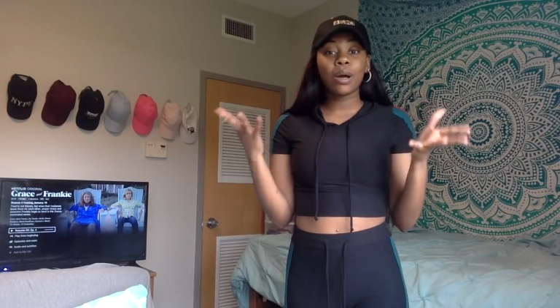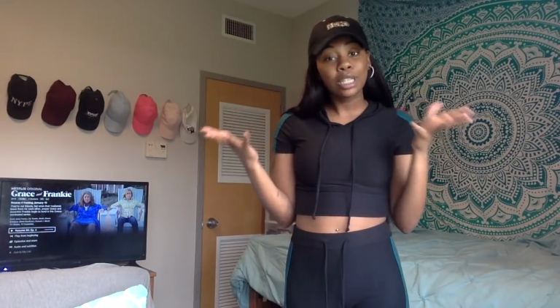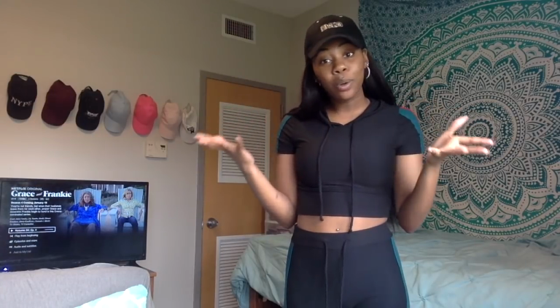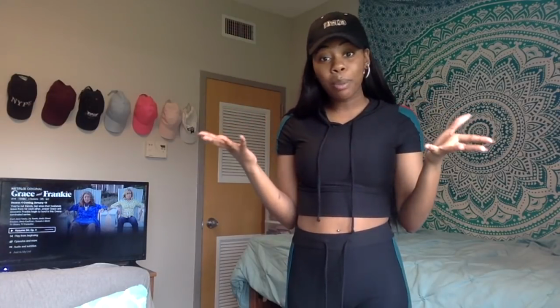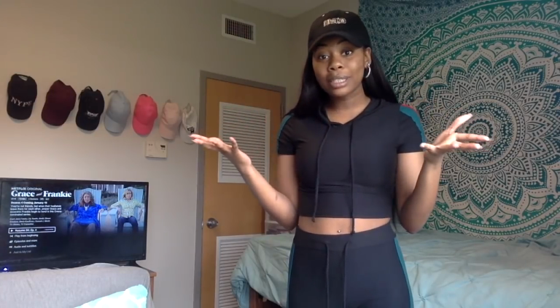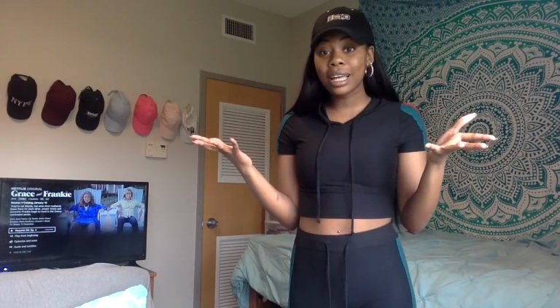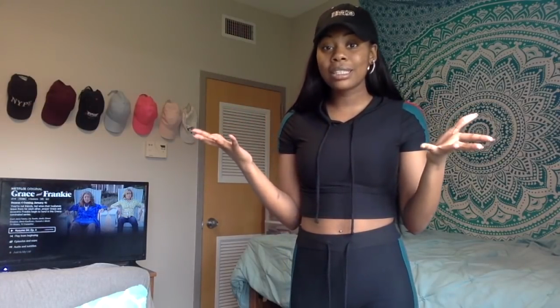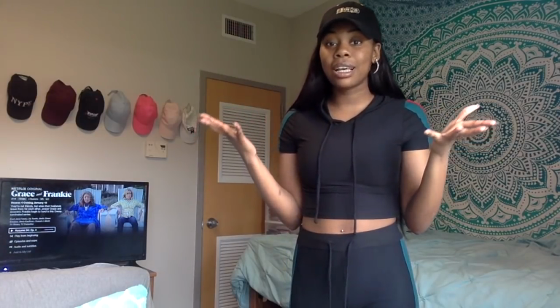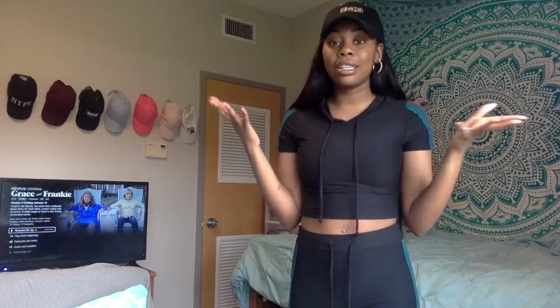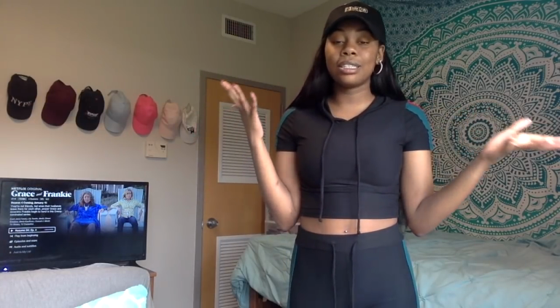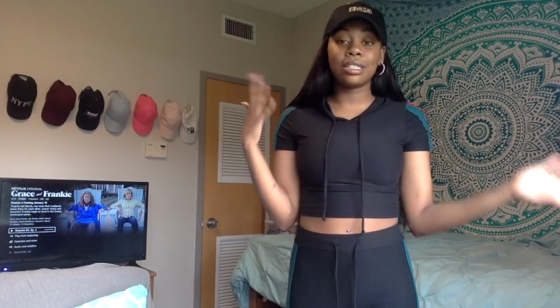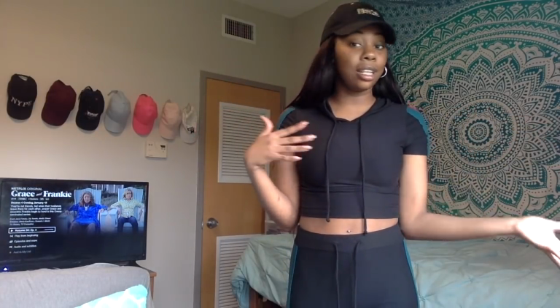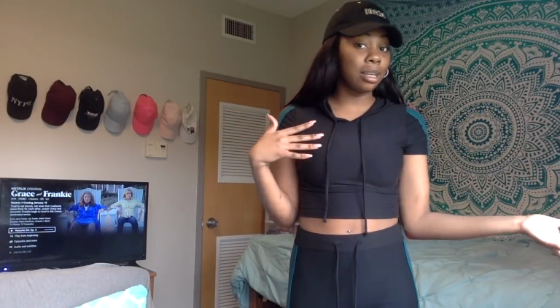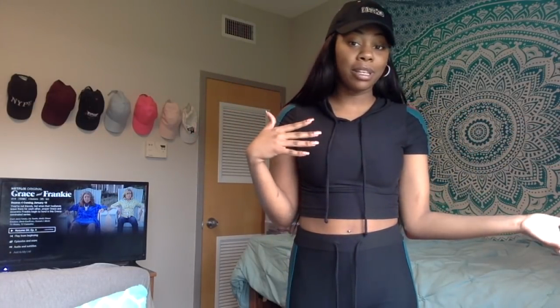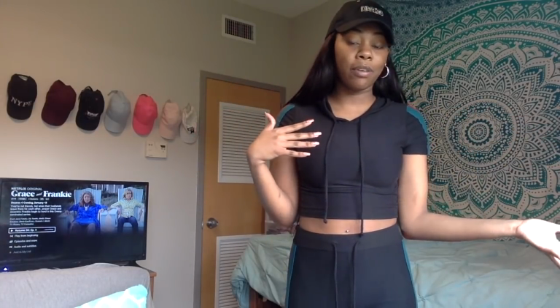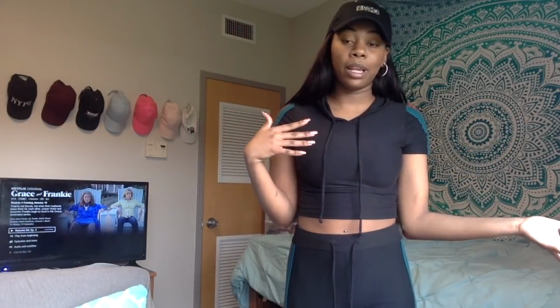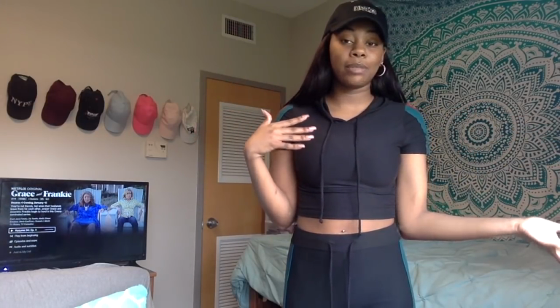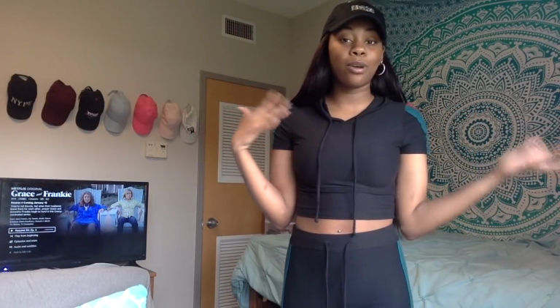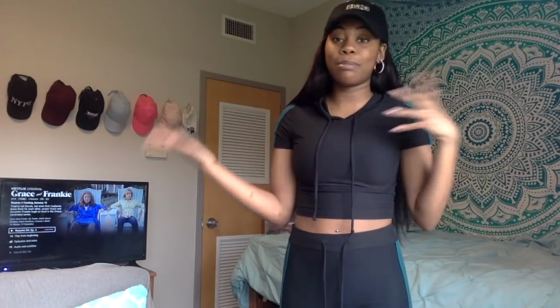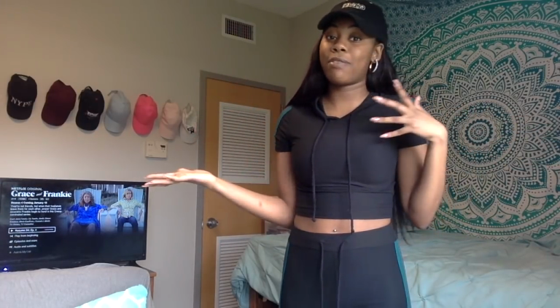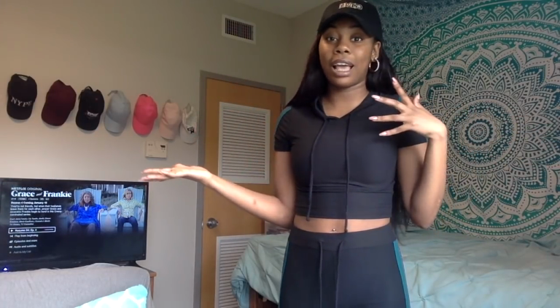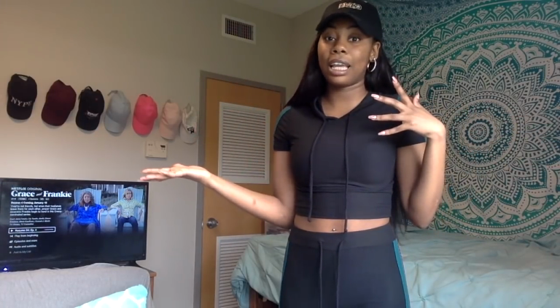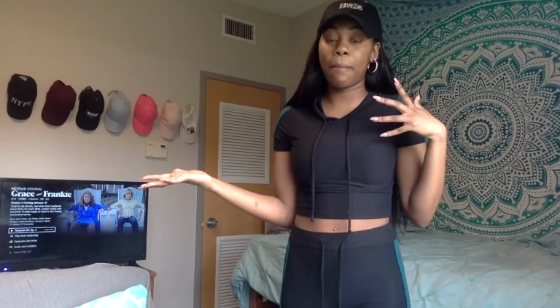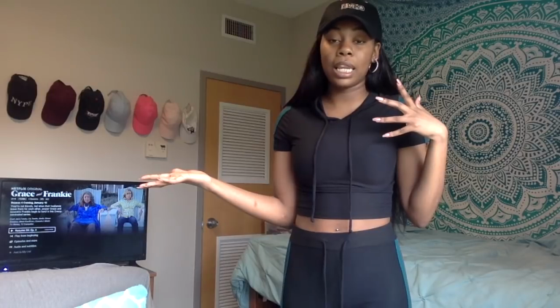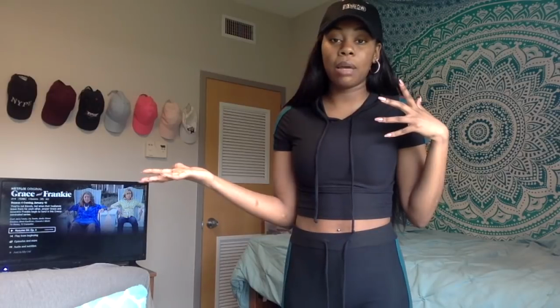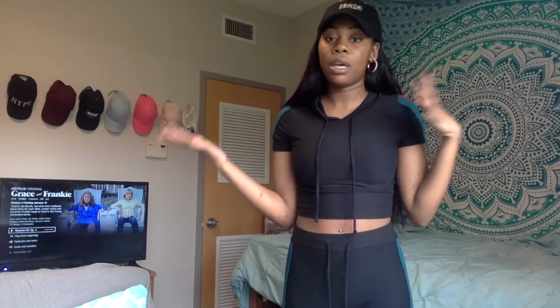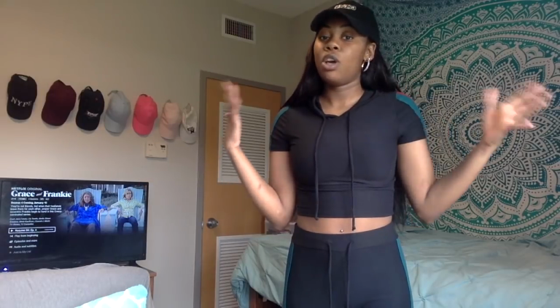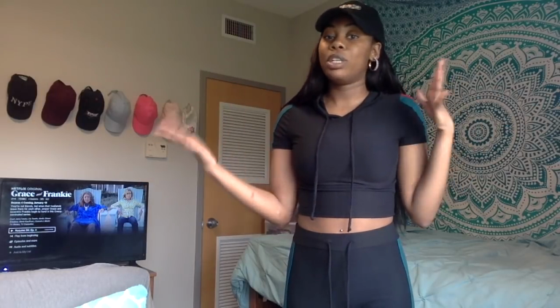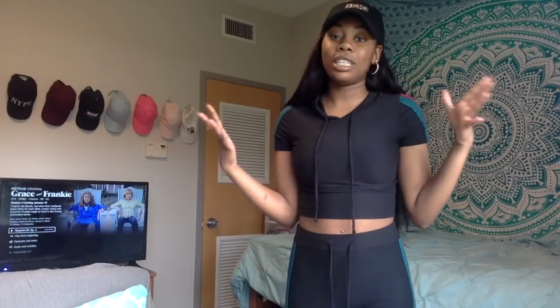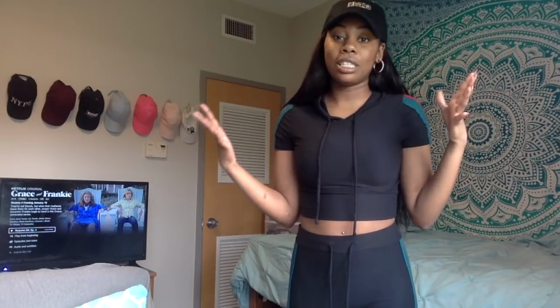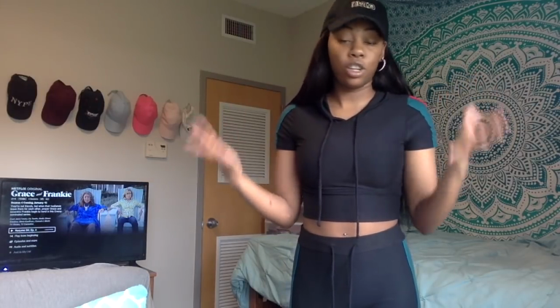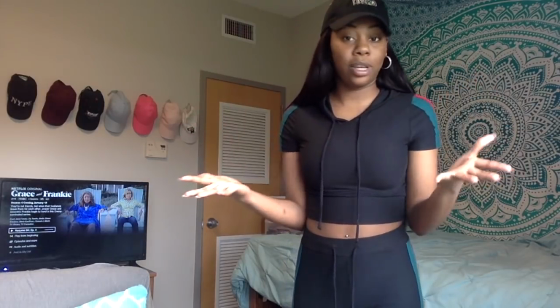That was an annoying process because some stuff fit me in a small, some stuff I had to get in a medium, which is annoying.